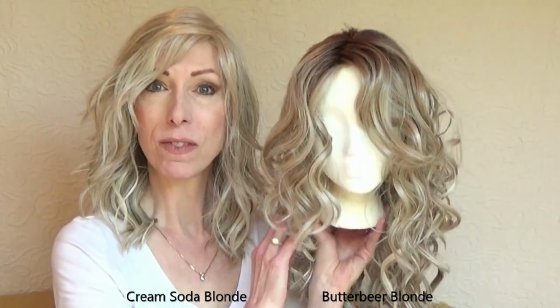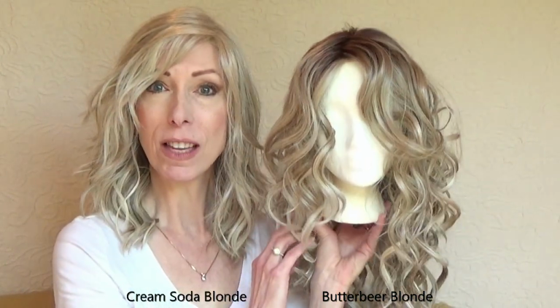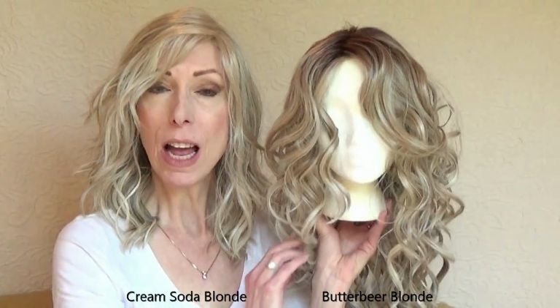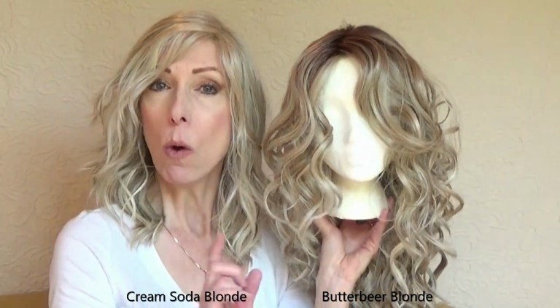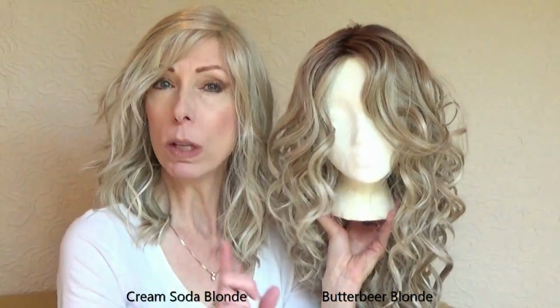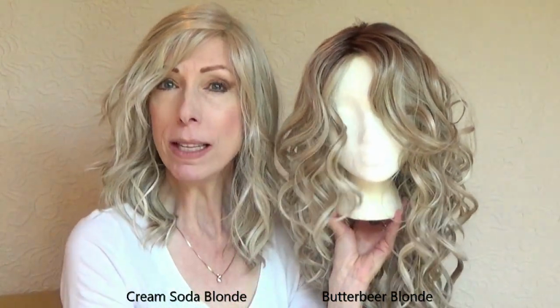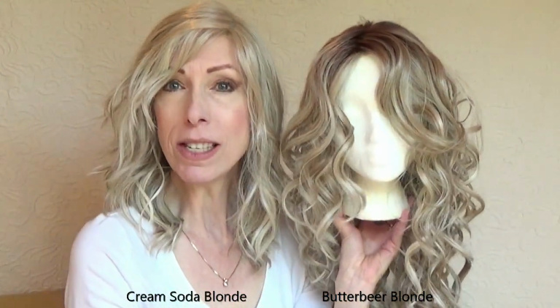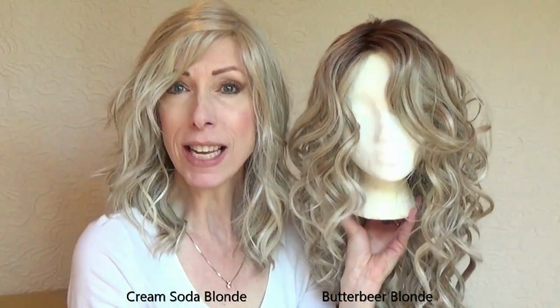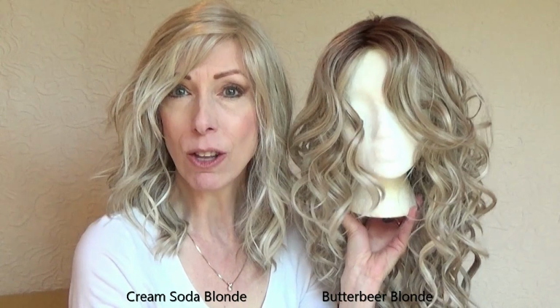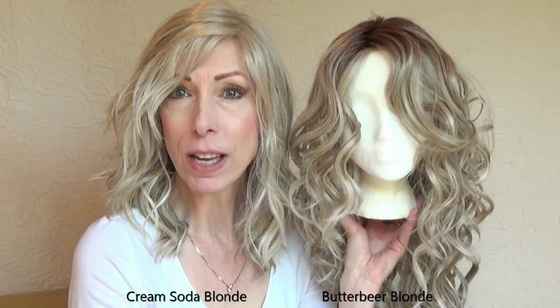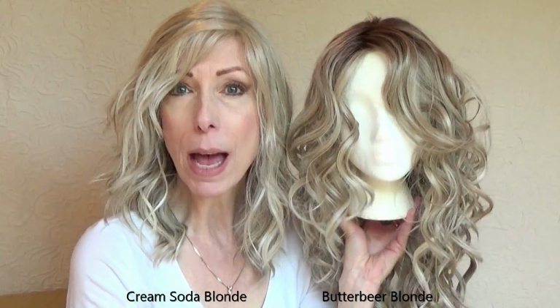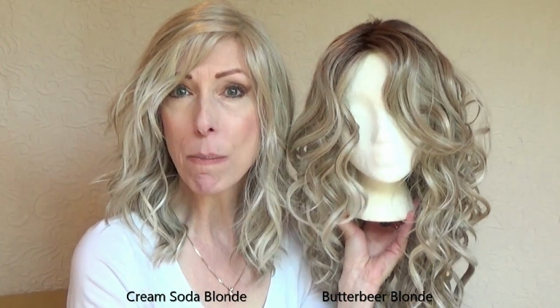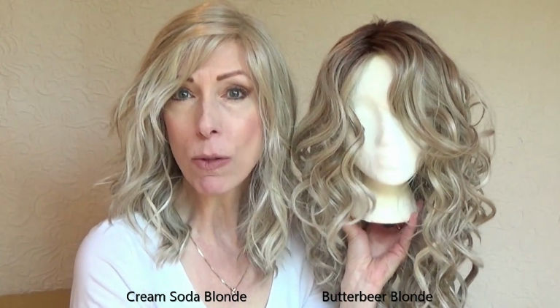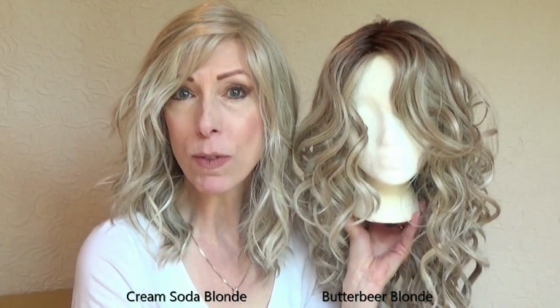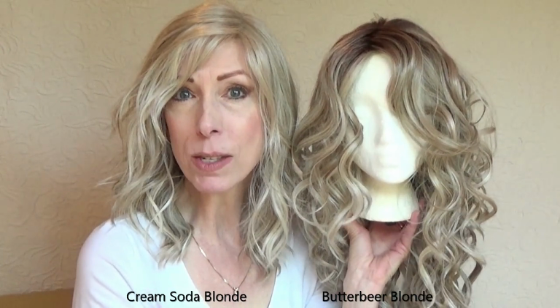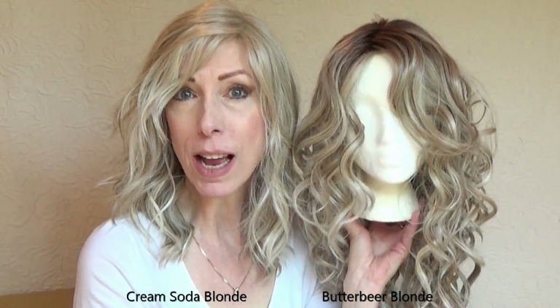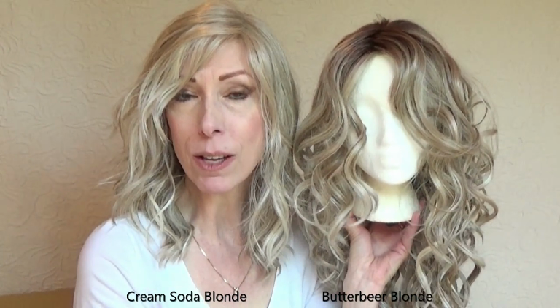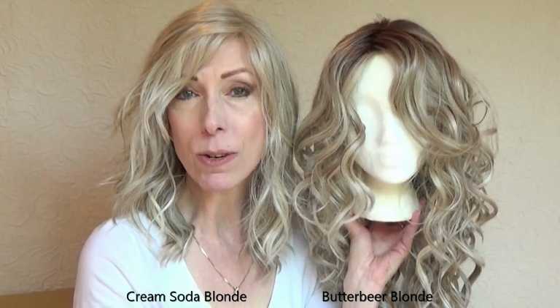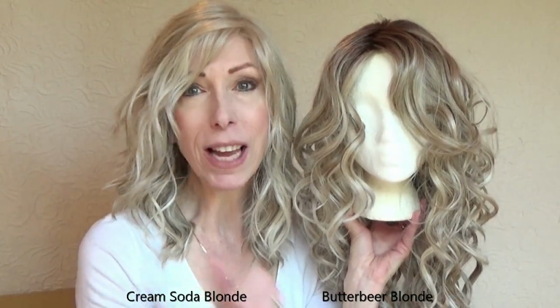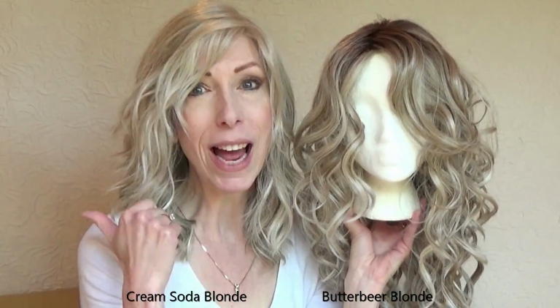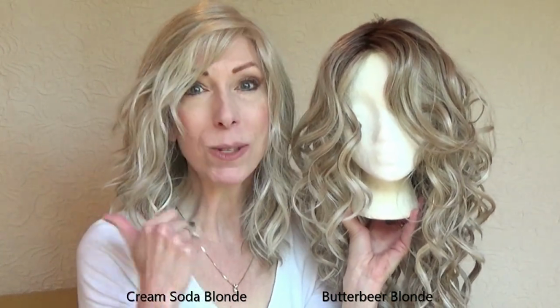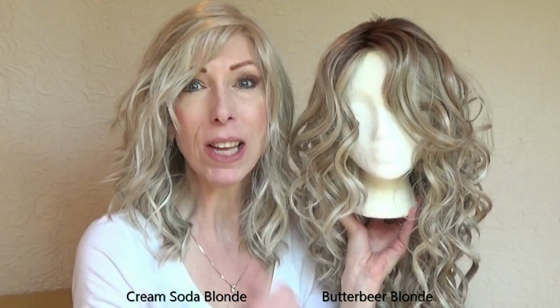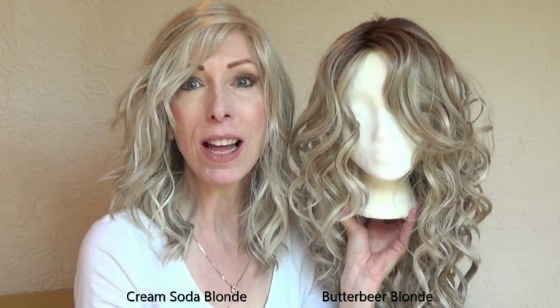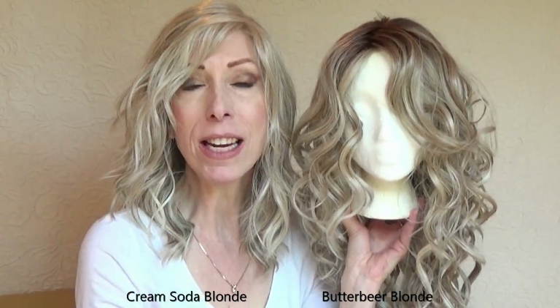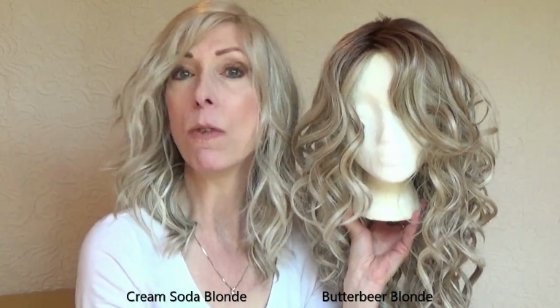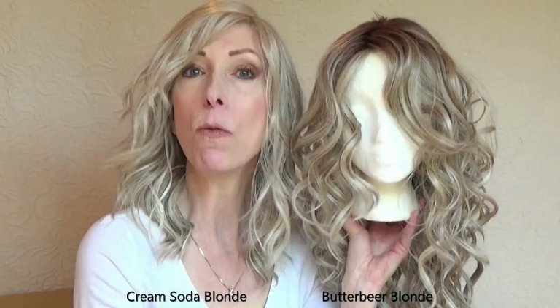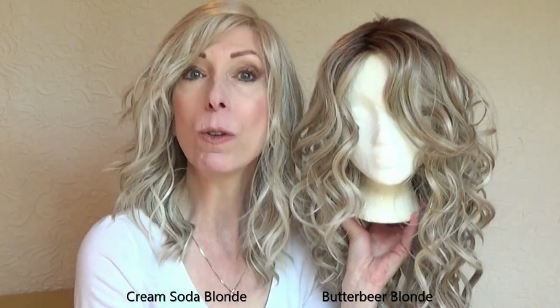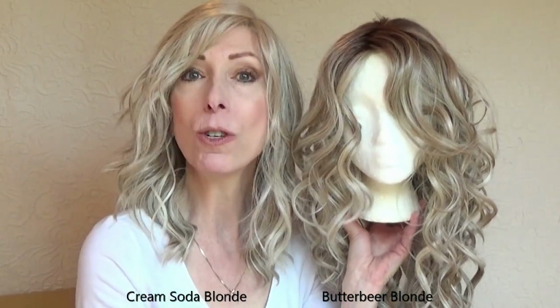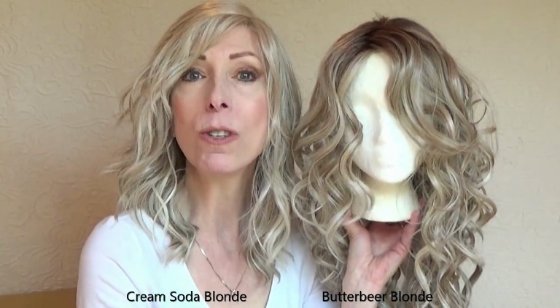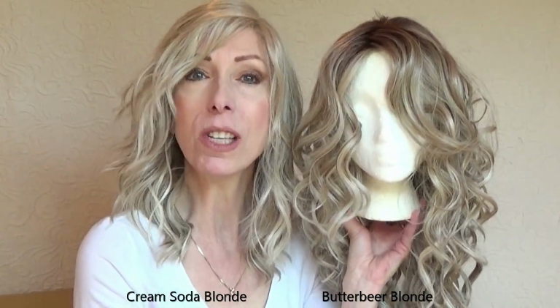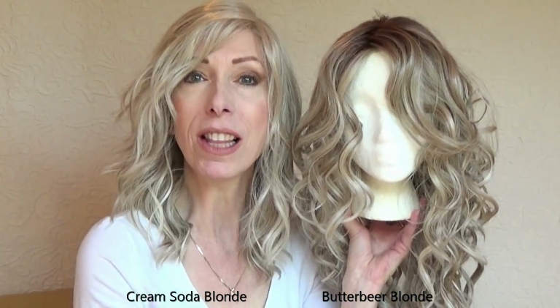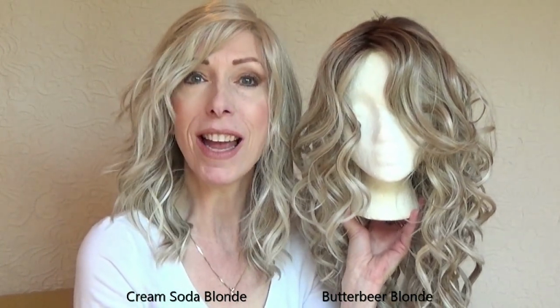Well, let's take a look at both of these colors outside in filtered sunlight.